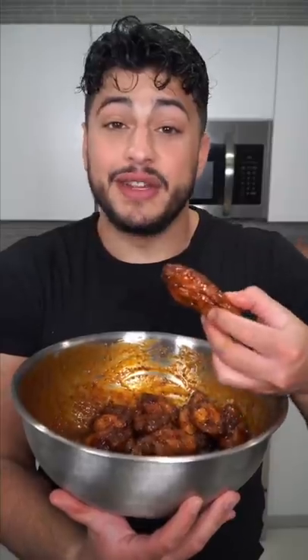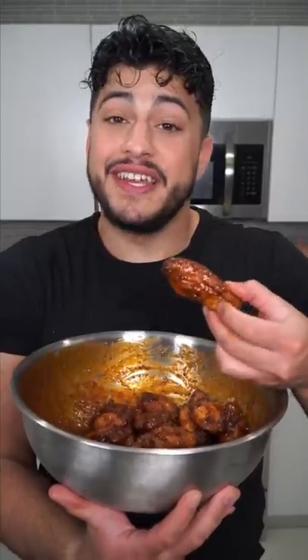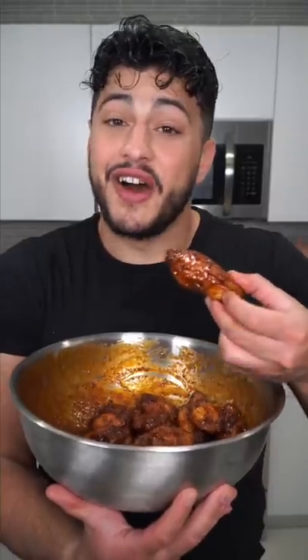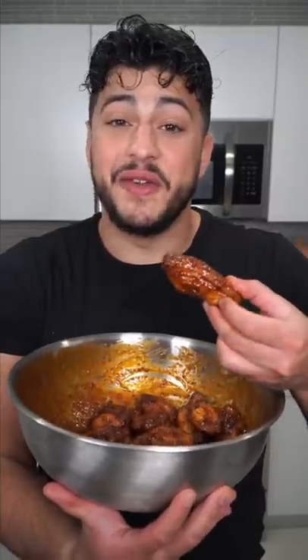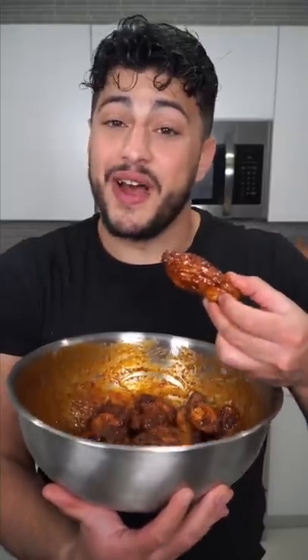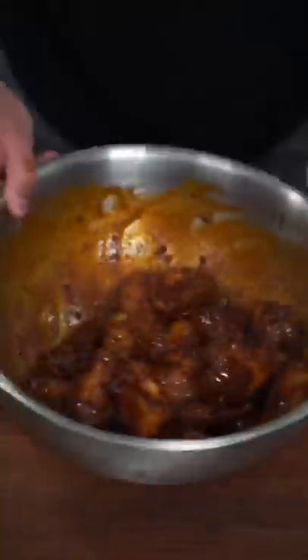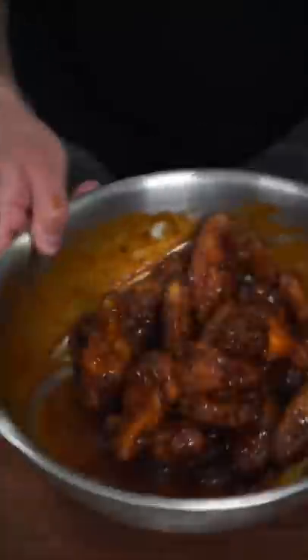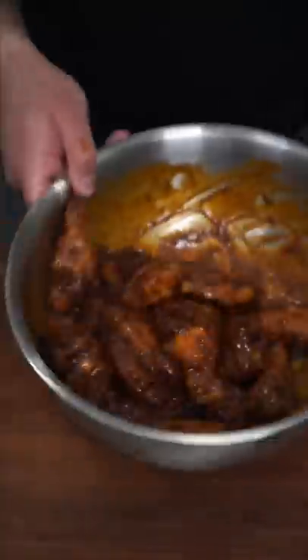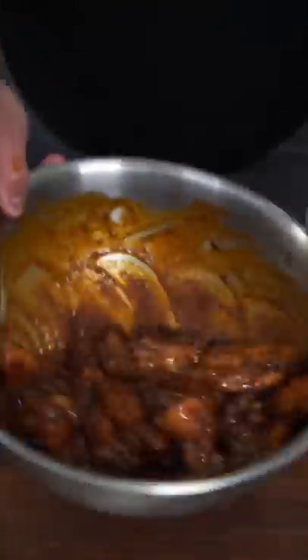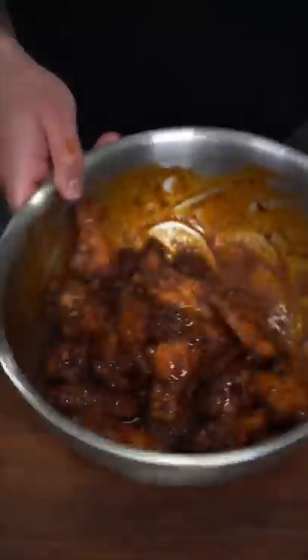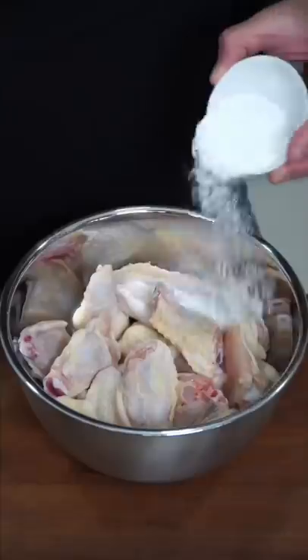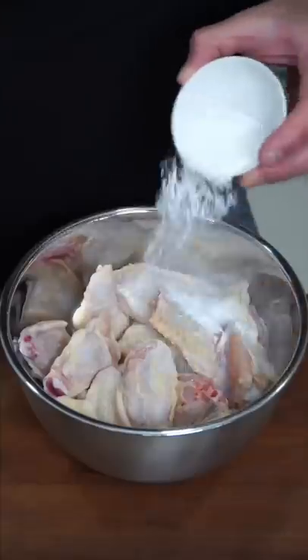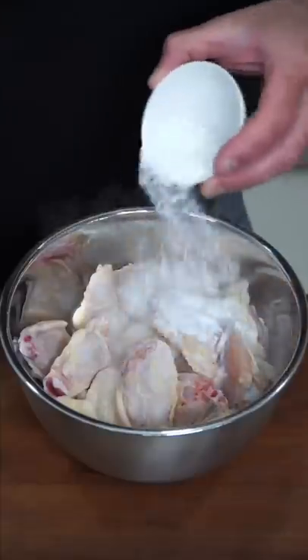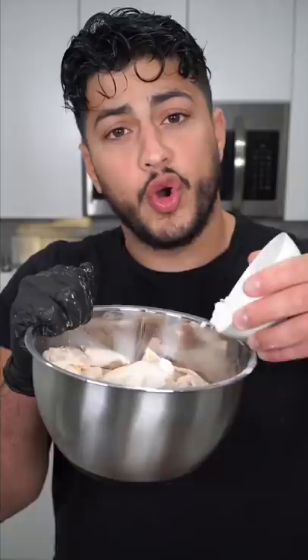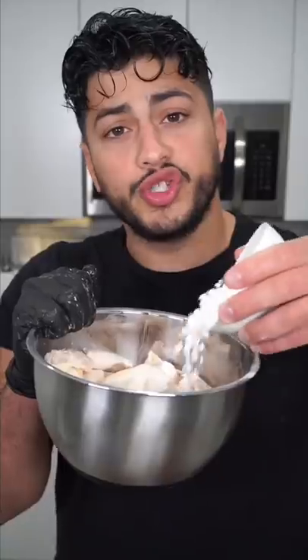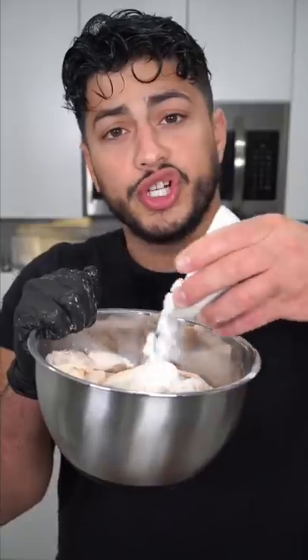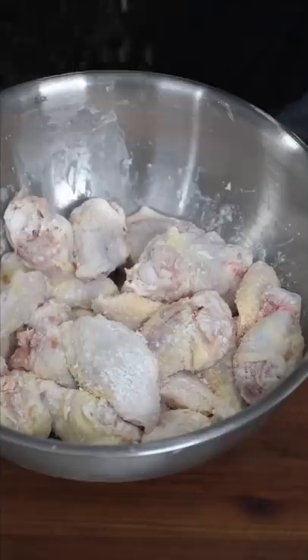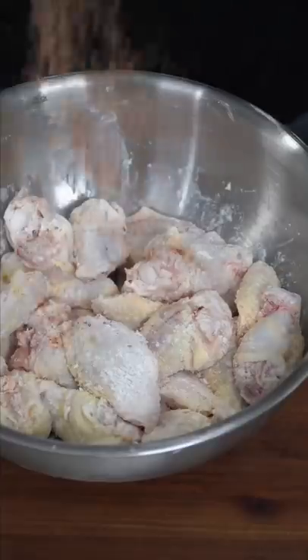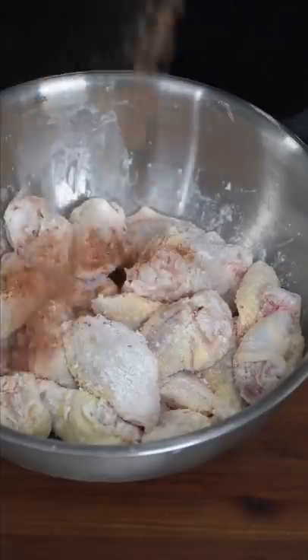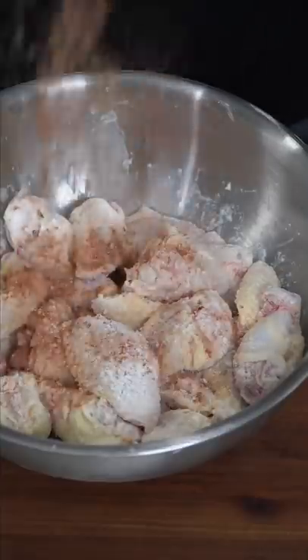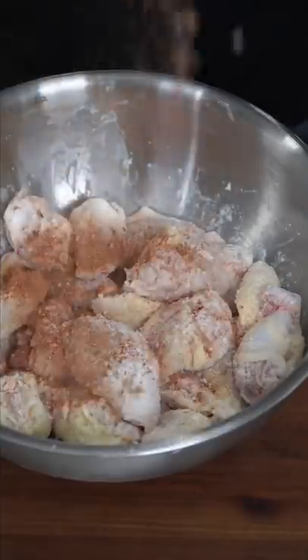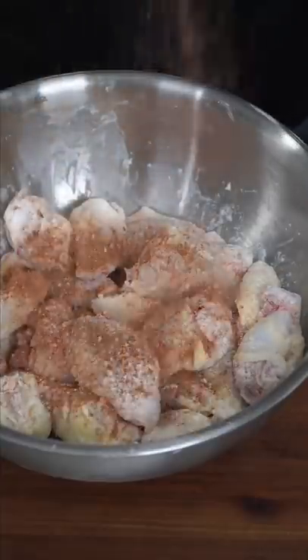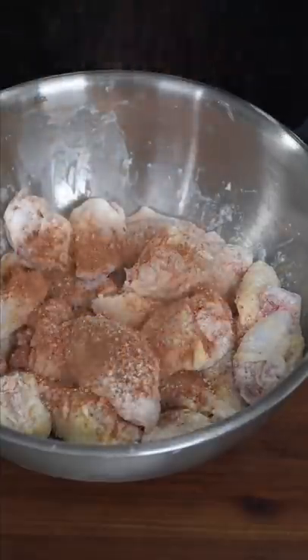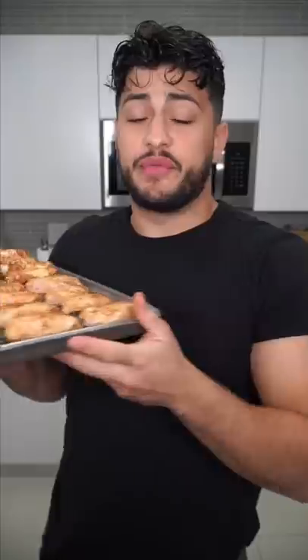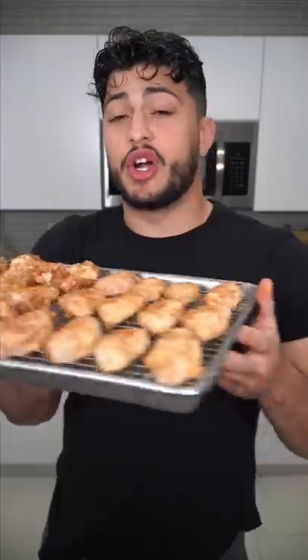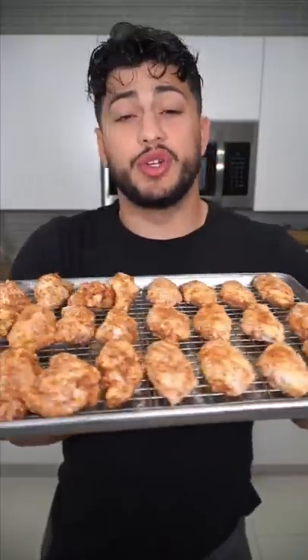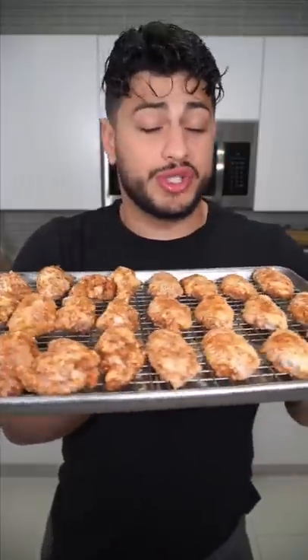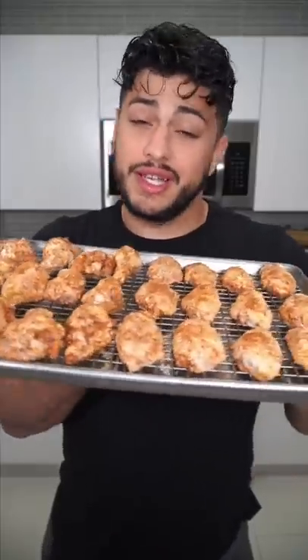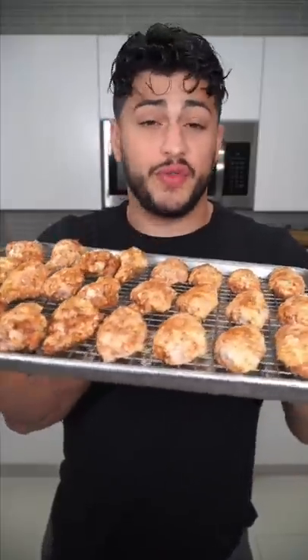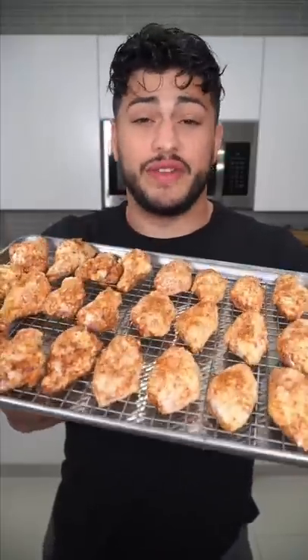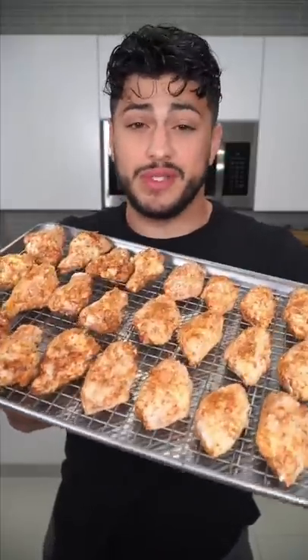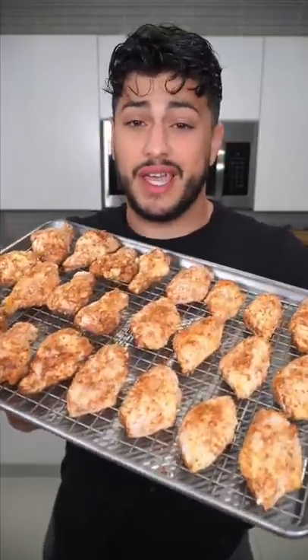Chipotle honey wet. Baking powder, cornstarch, and simply season the goofy out of them. If their color don't change, no flavor was gained.